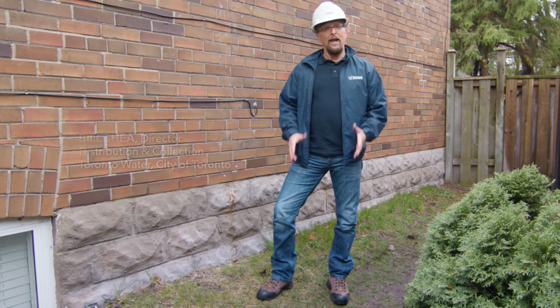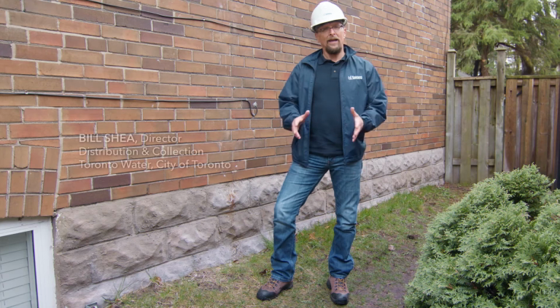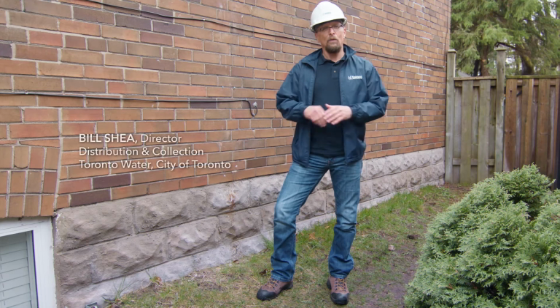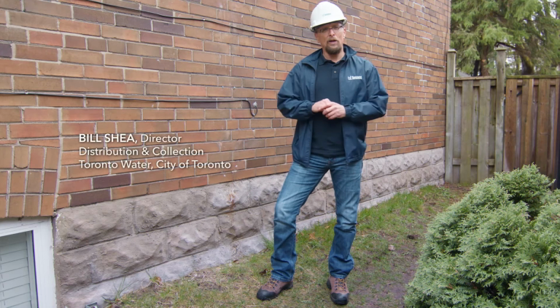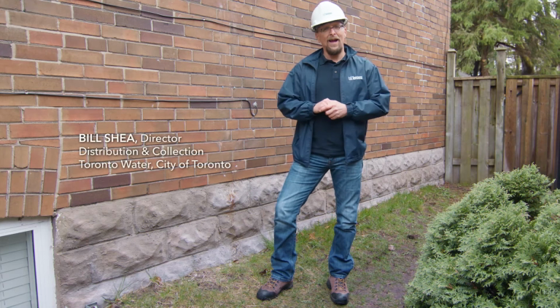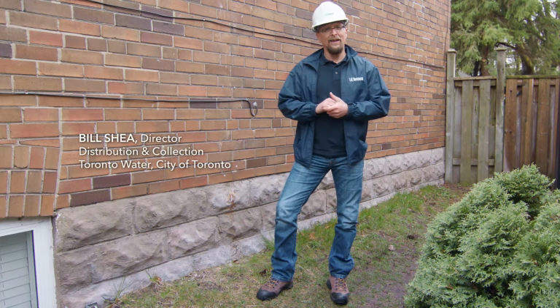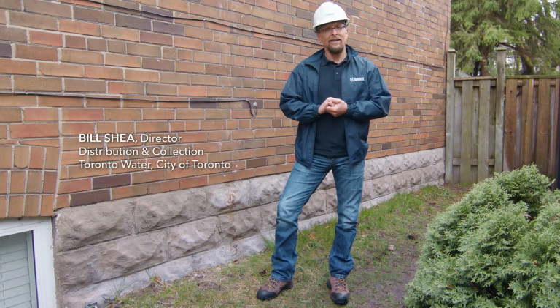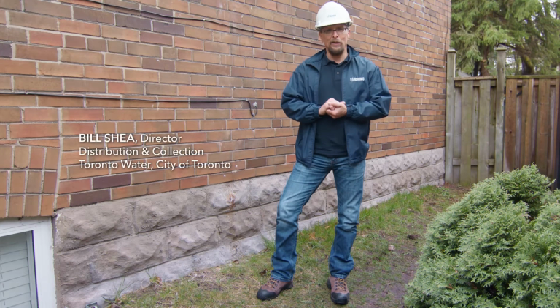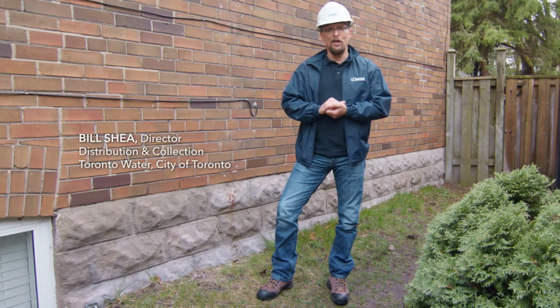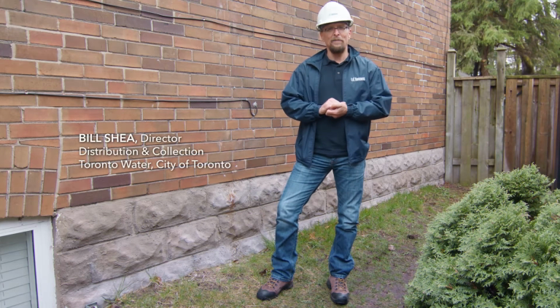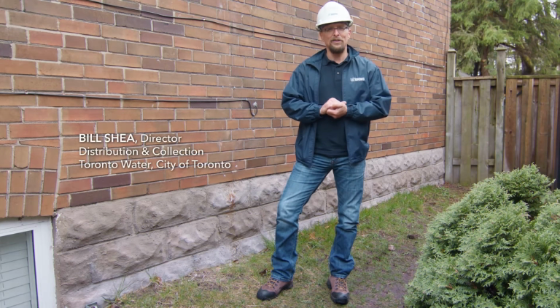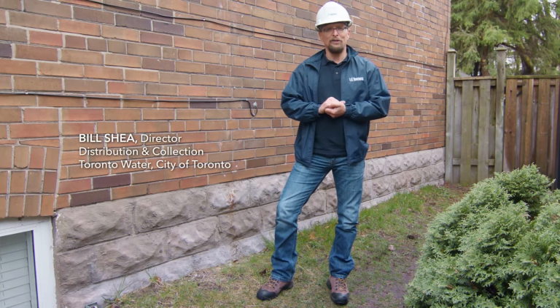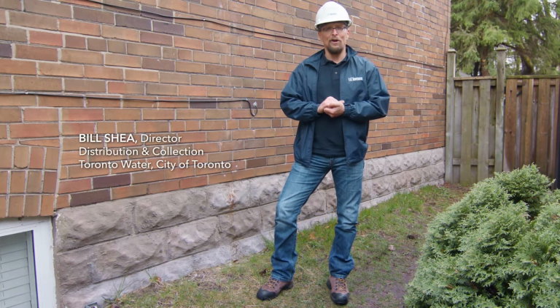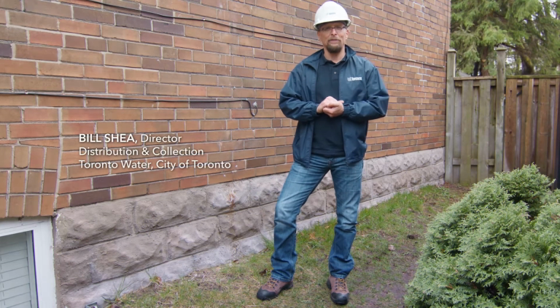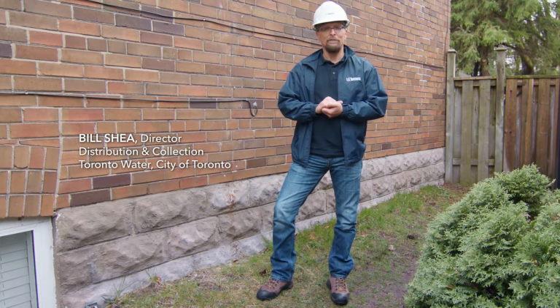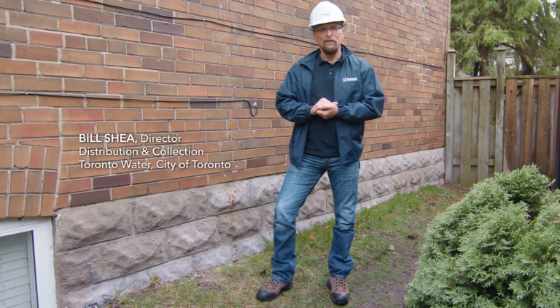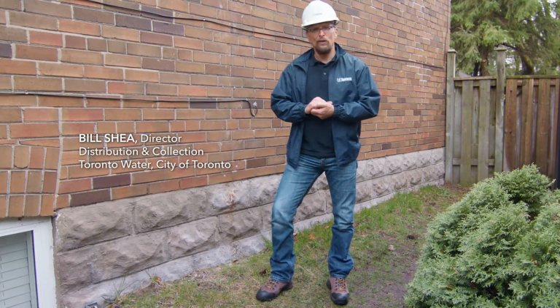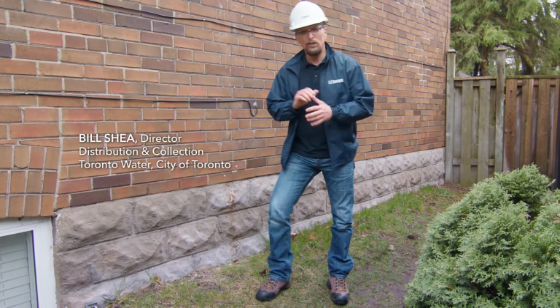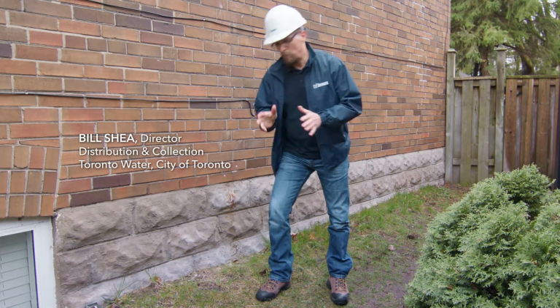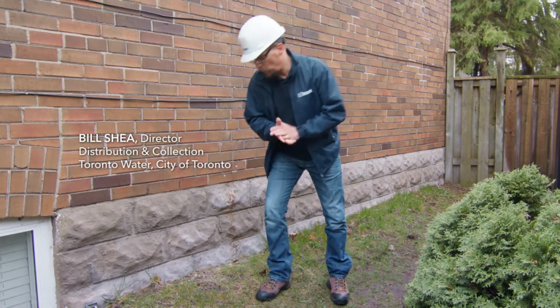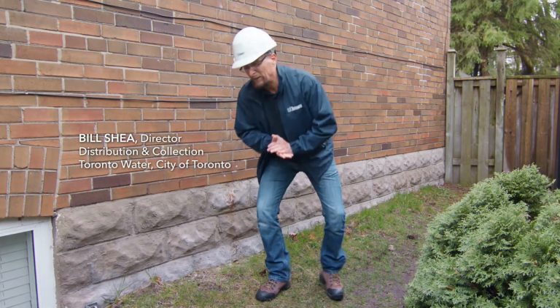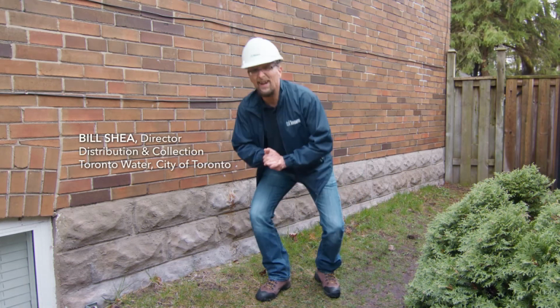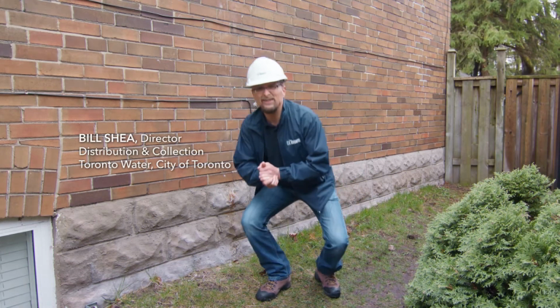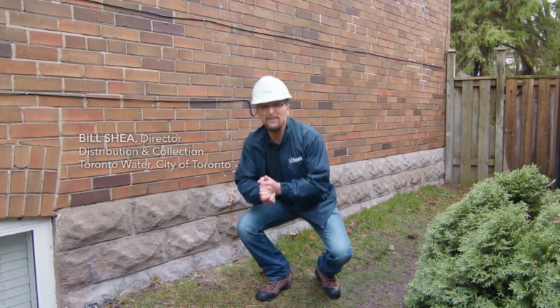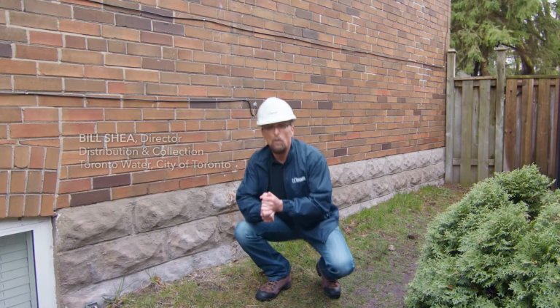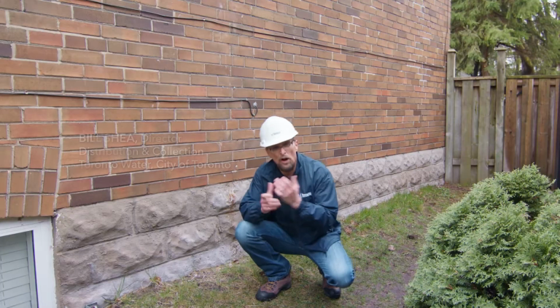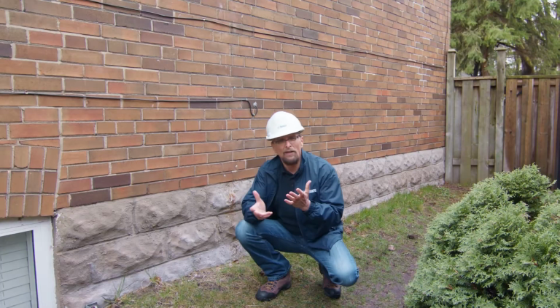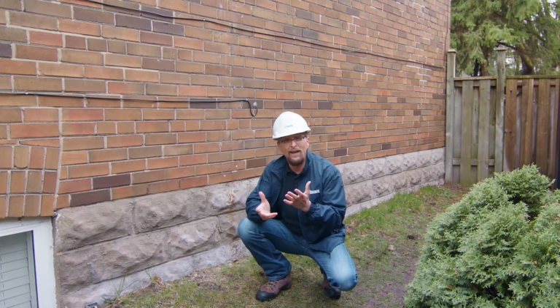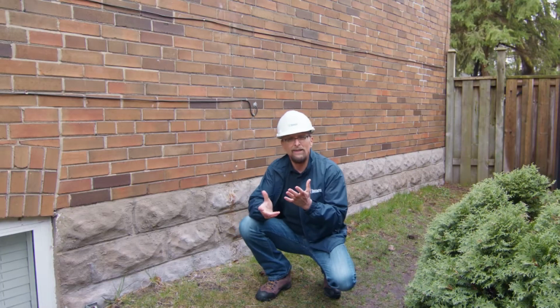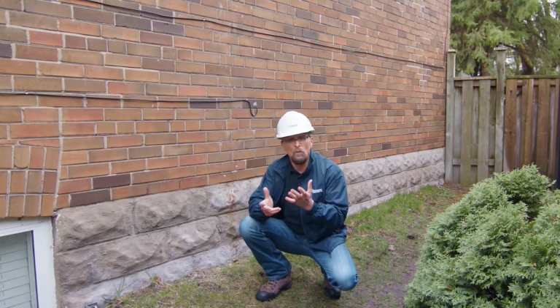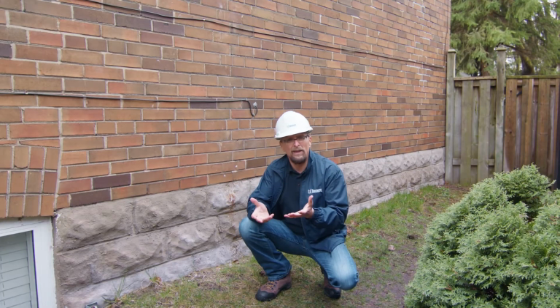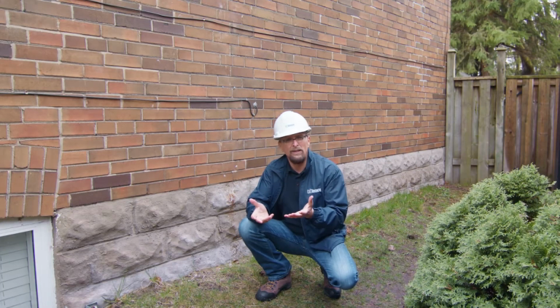Hey, welcome back. It's Bill Shea from the City of Toronto. So let's talk about weeping tiles — what are they and what do they do?